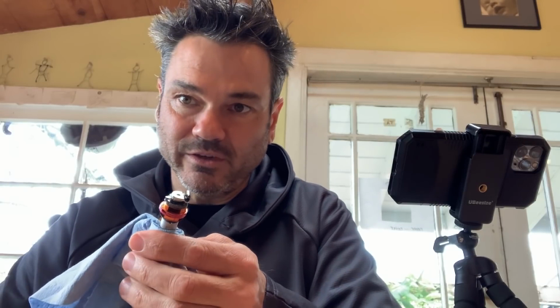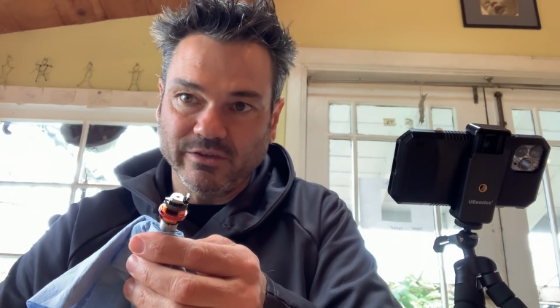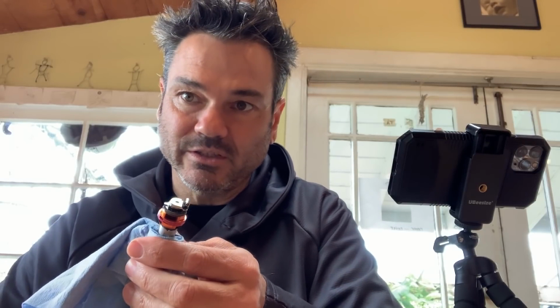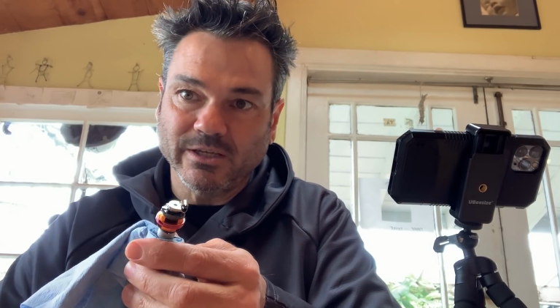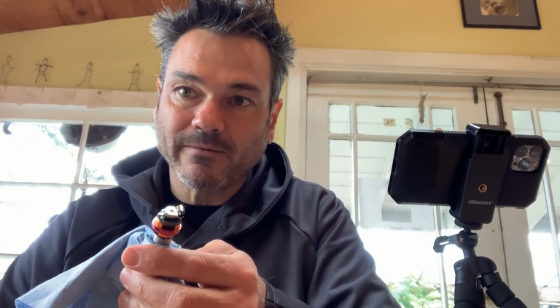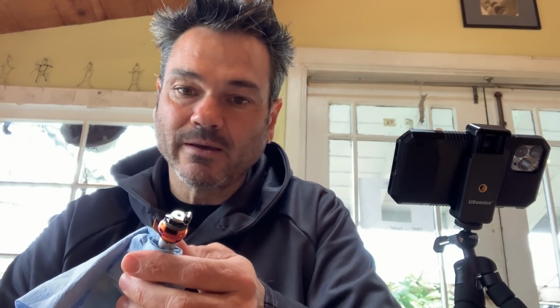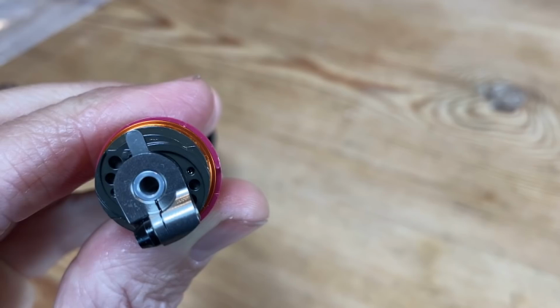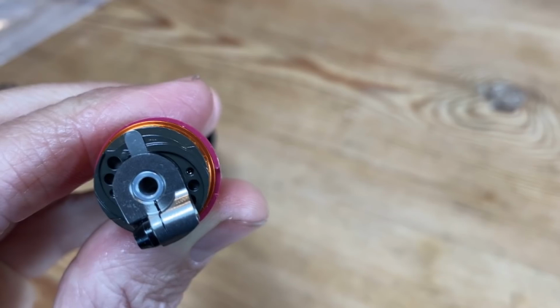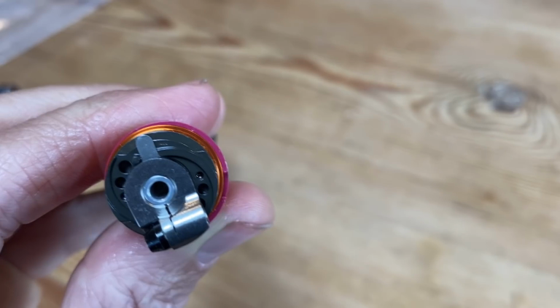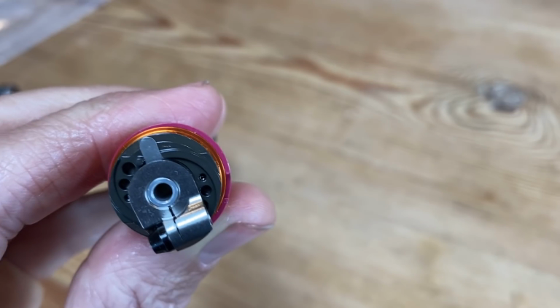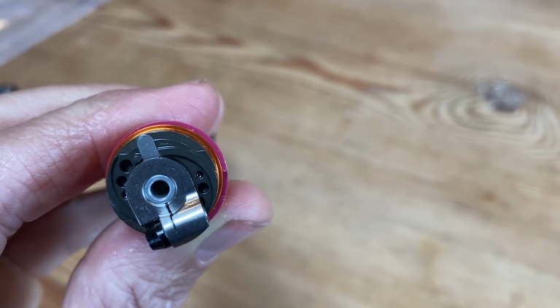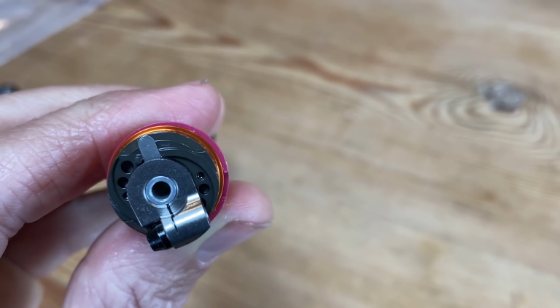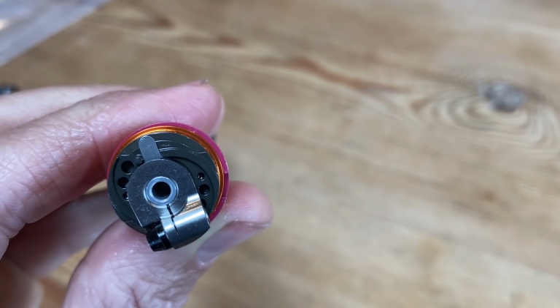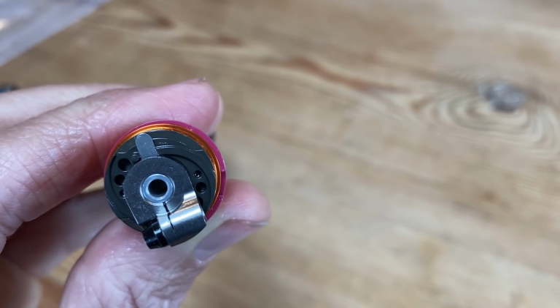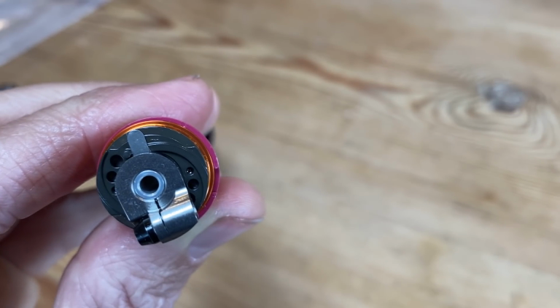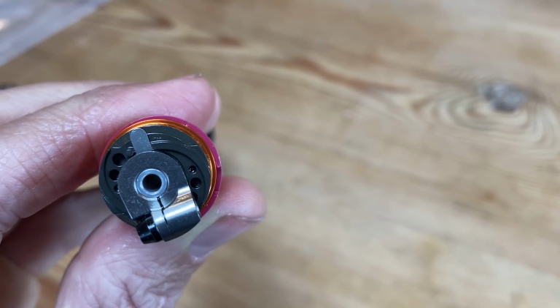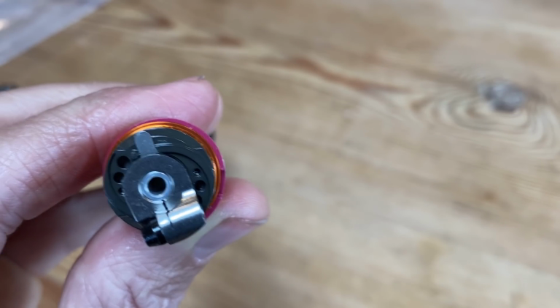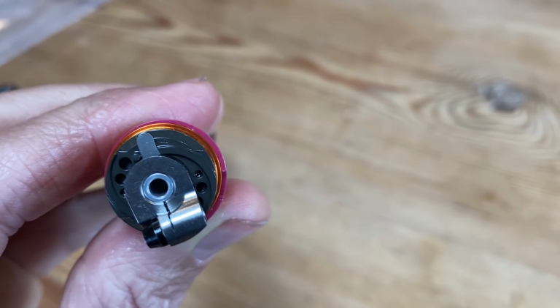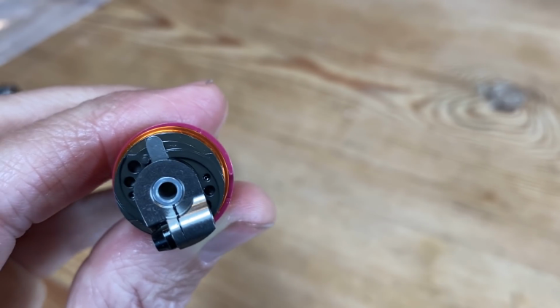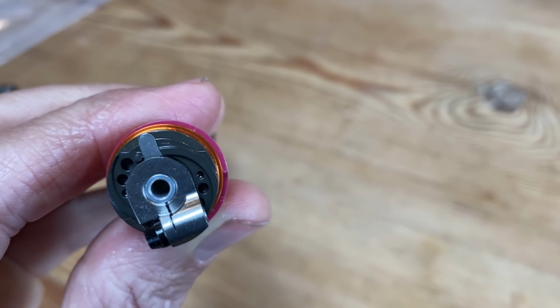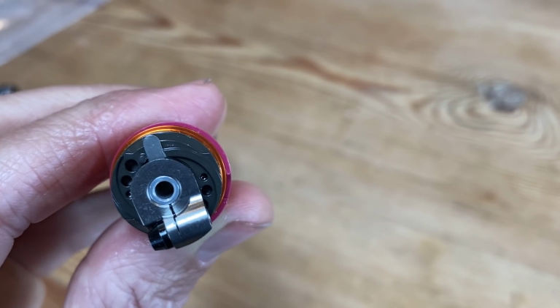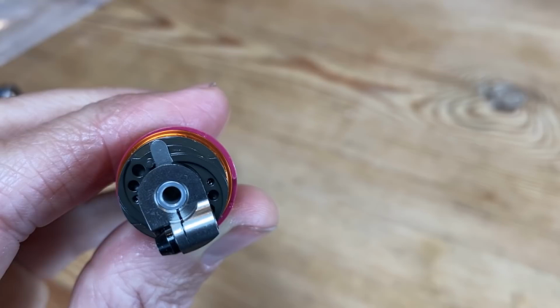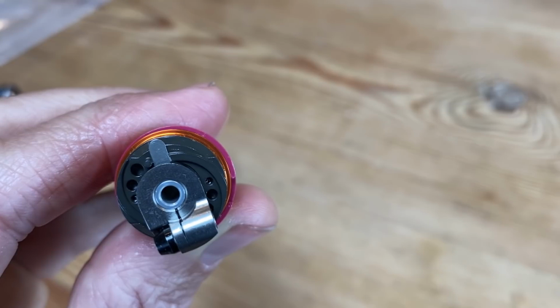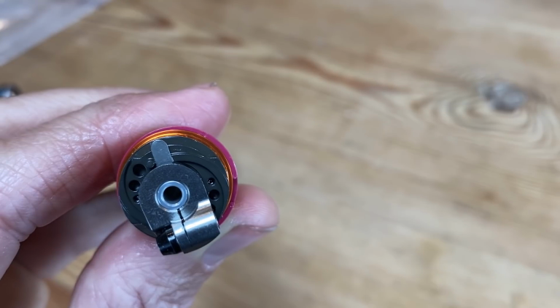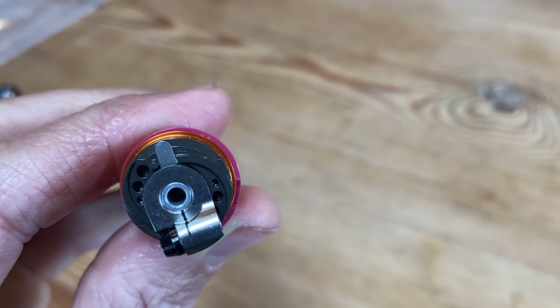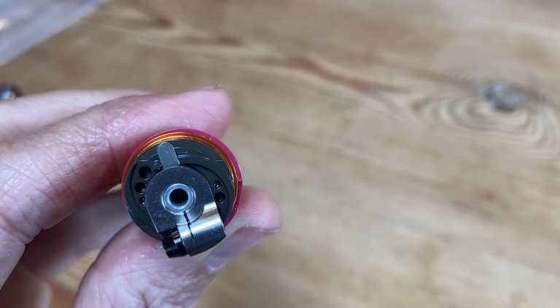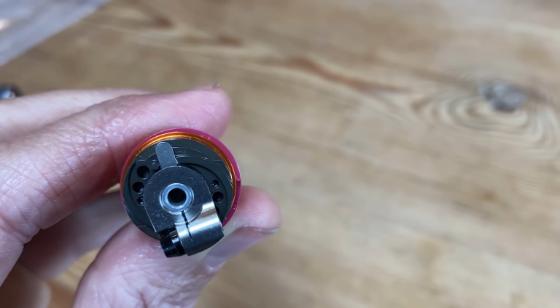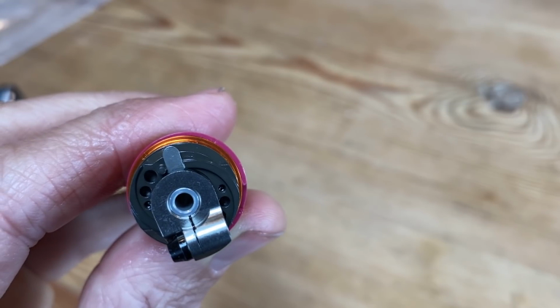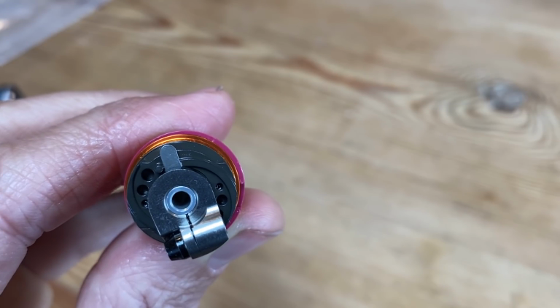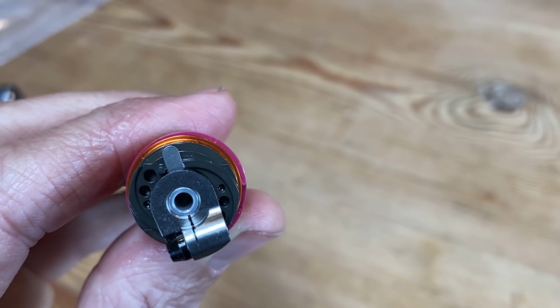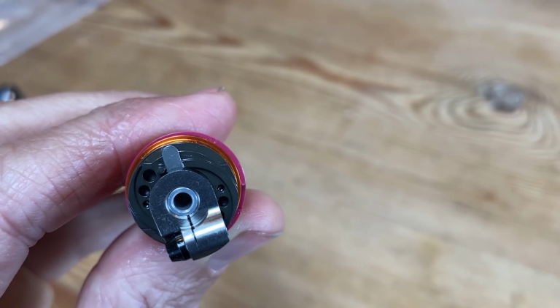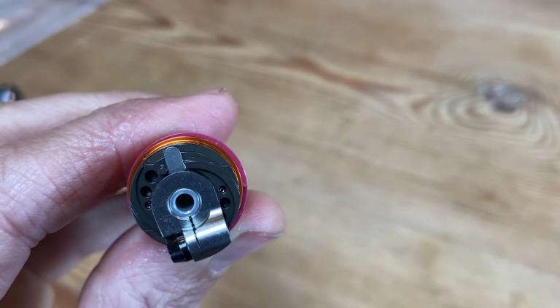Some of the really smart people came up with something called VVC. Let me get you a slightly closer look at what this VVC thing does.